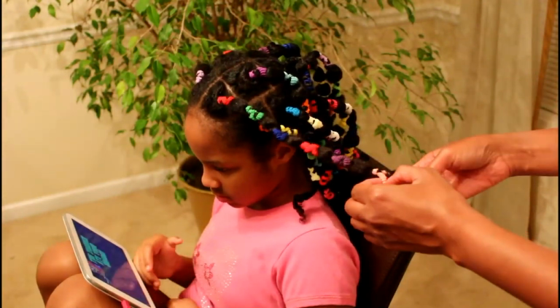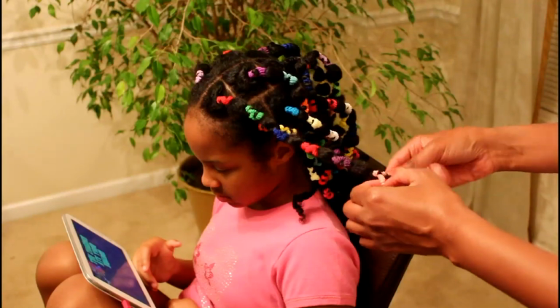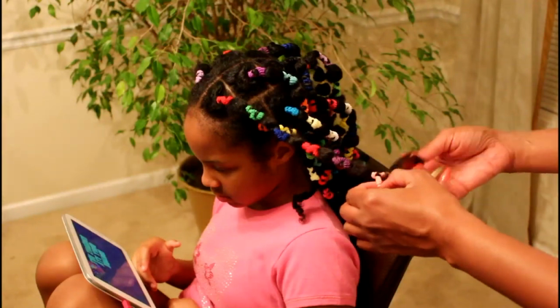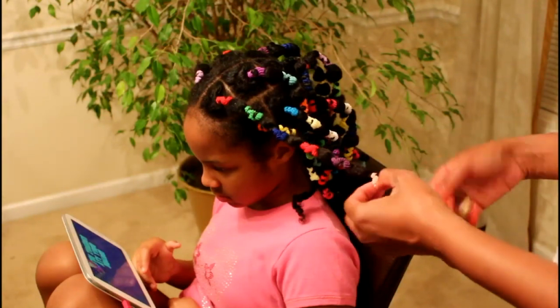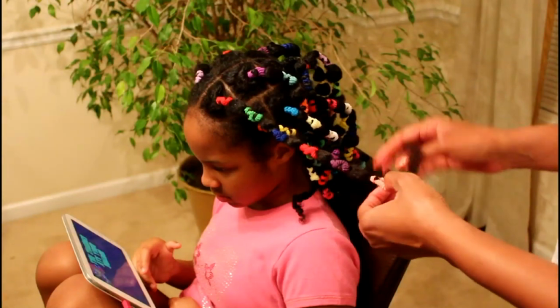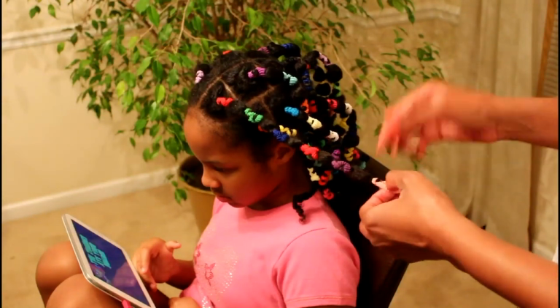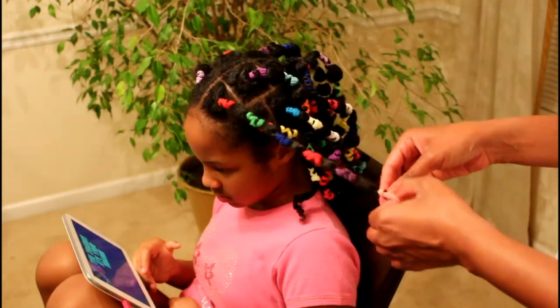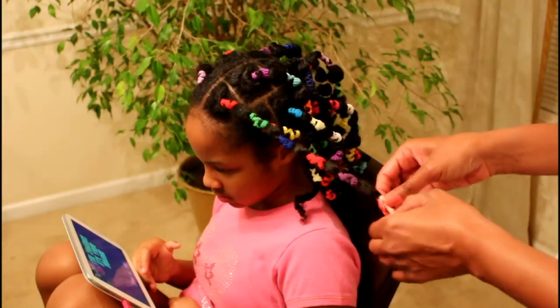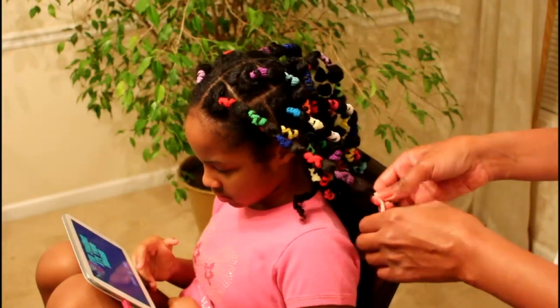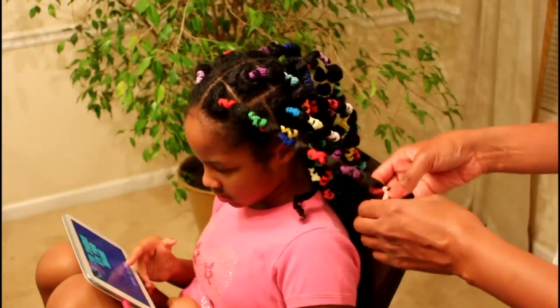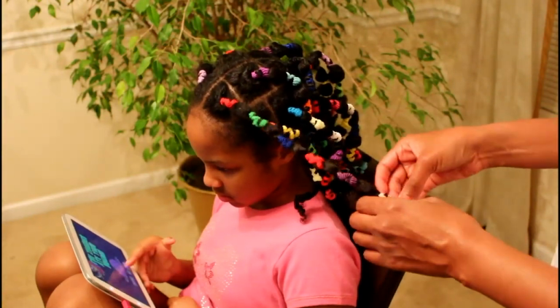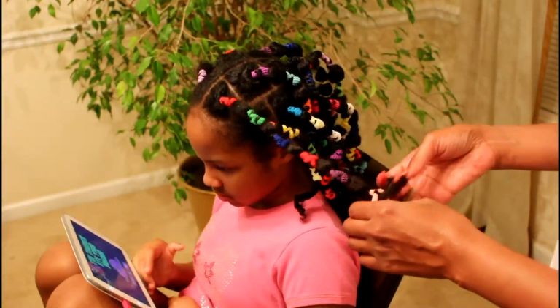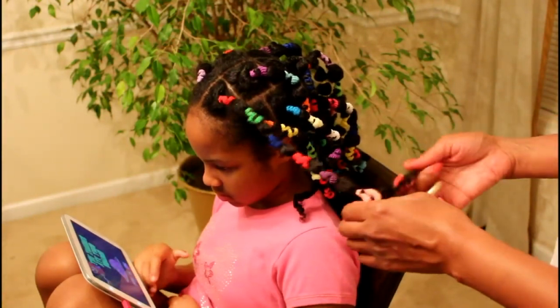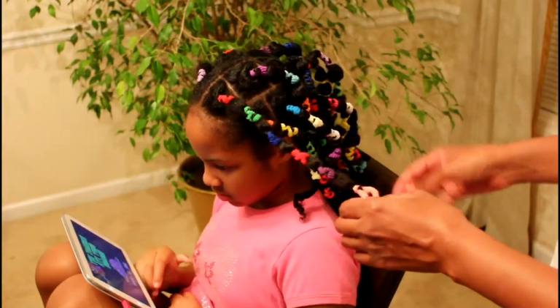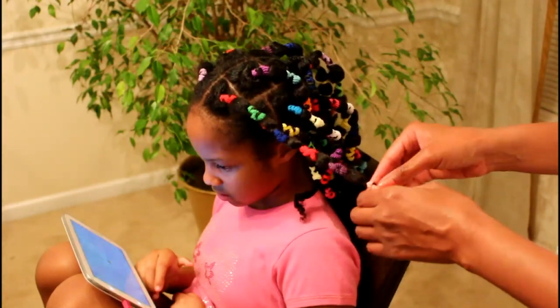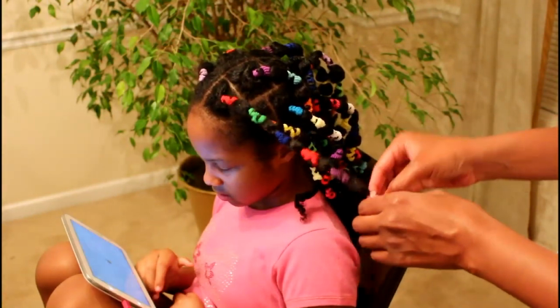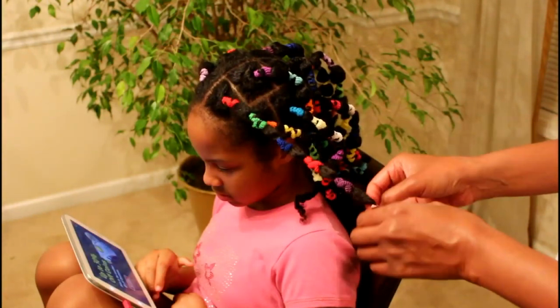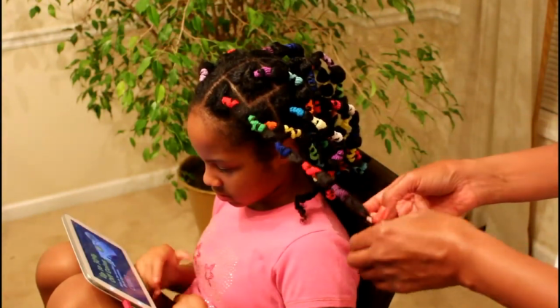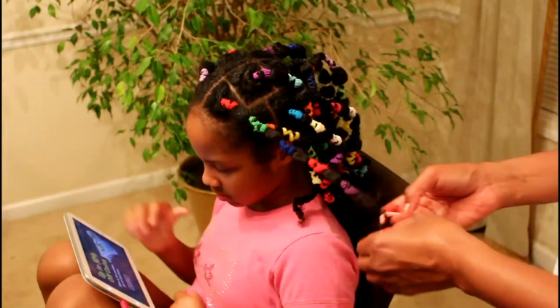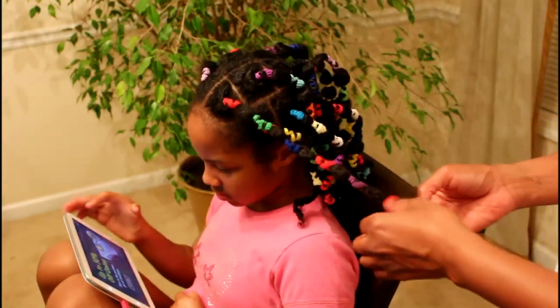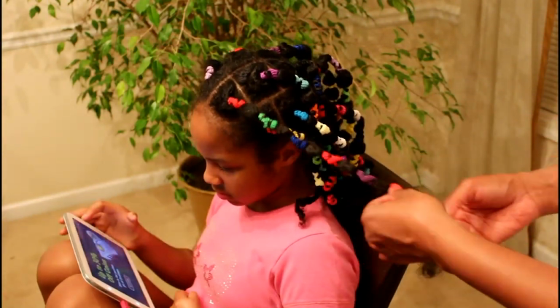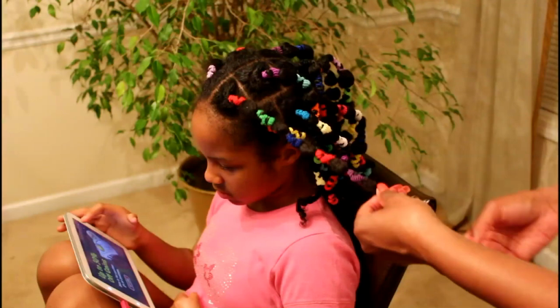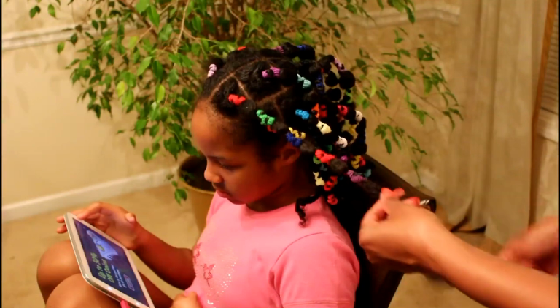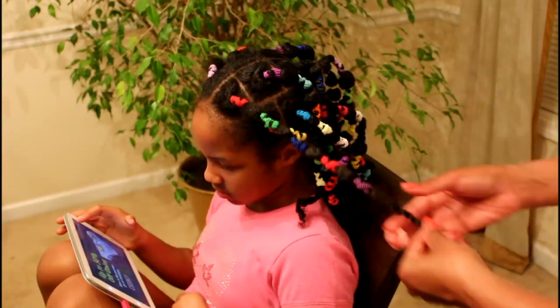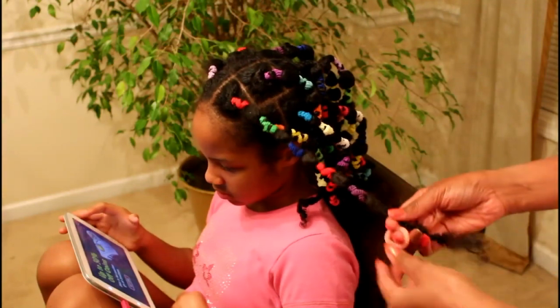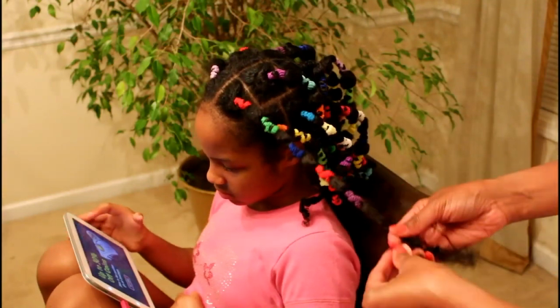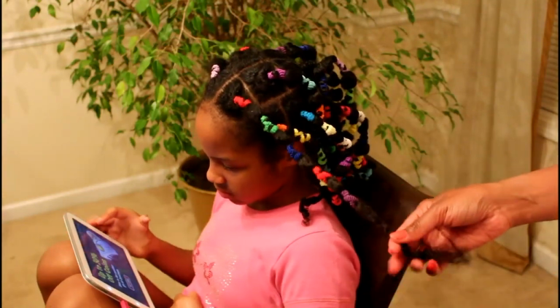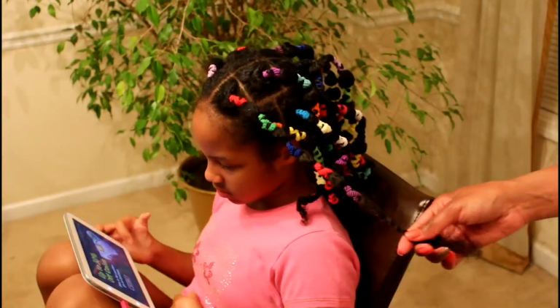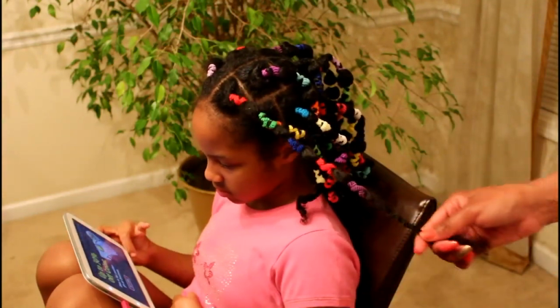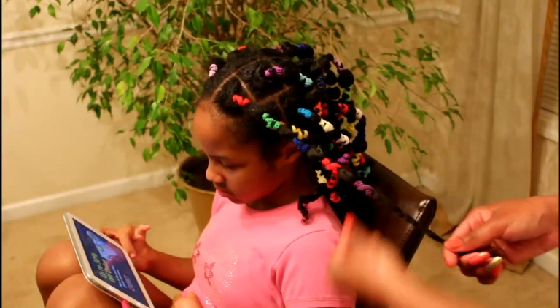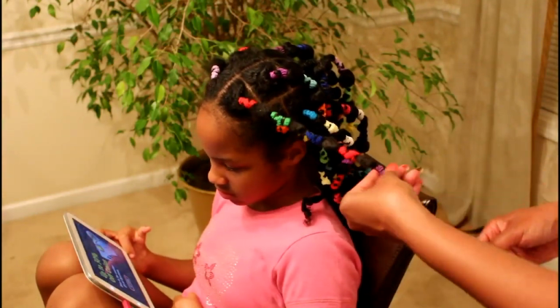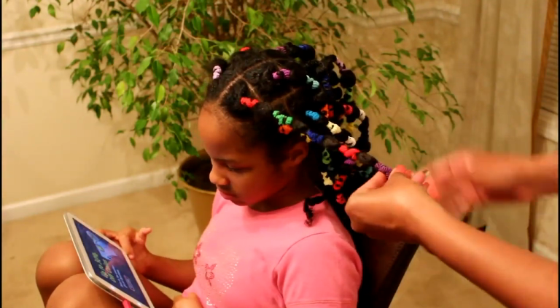I'm going to remove the bands. After removing the bands, her hair is ready to be styled. It is already dry and detangled.